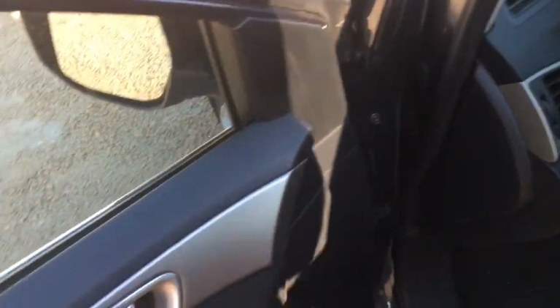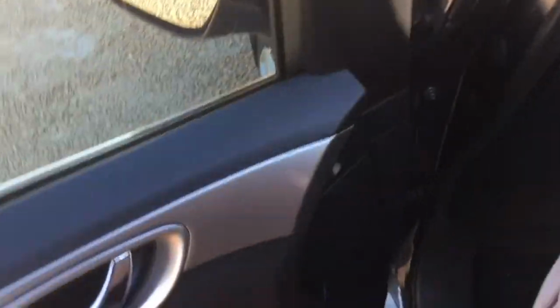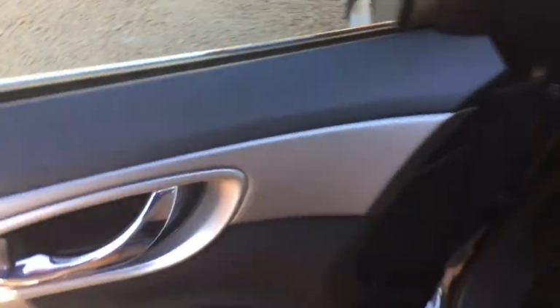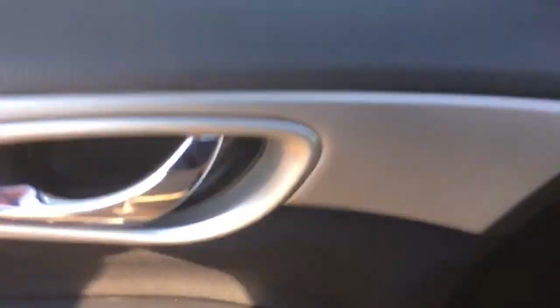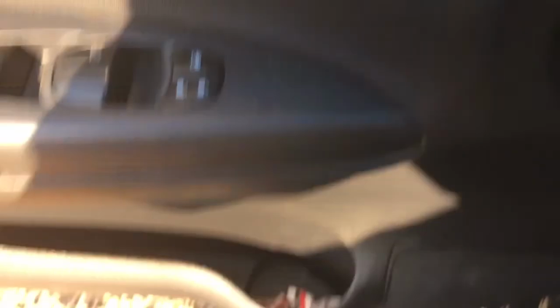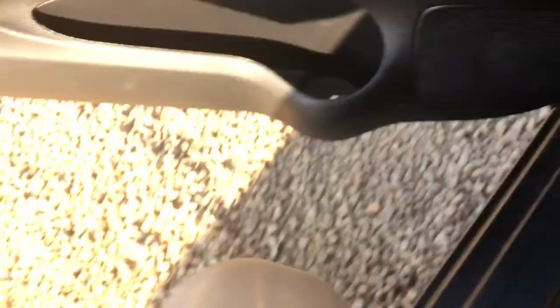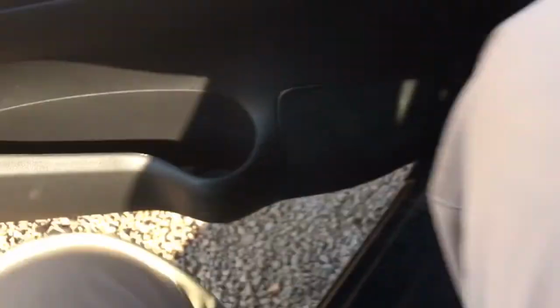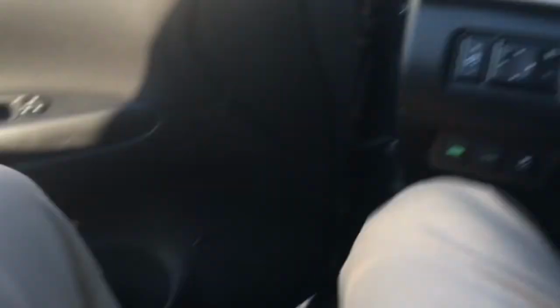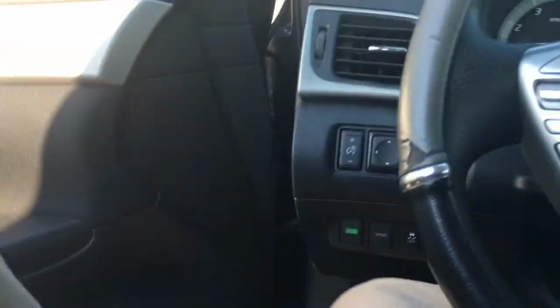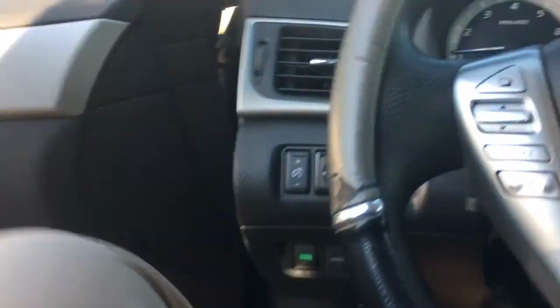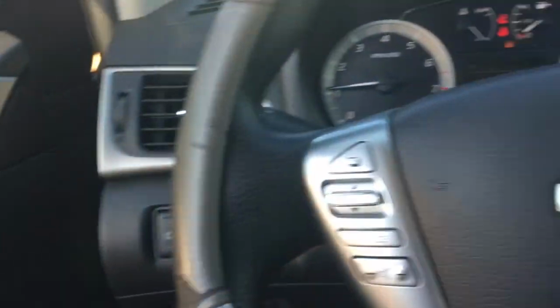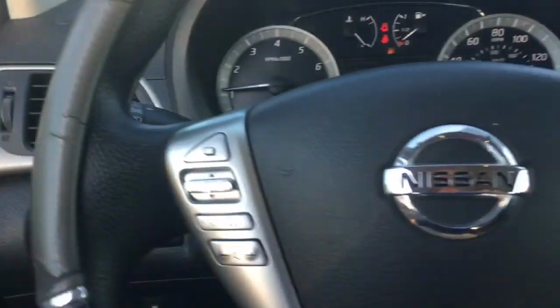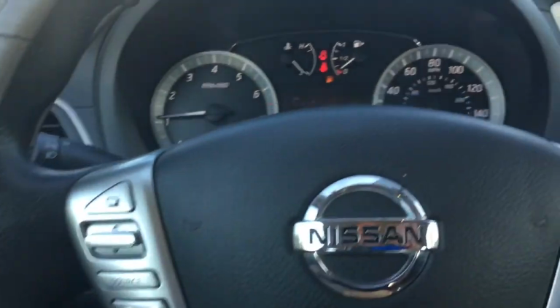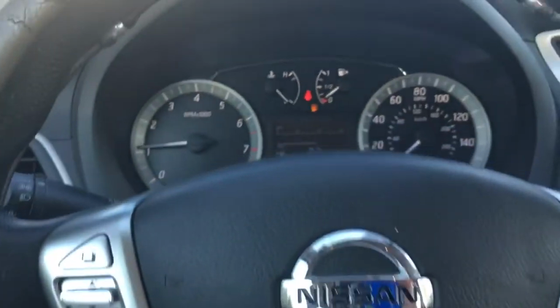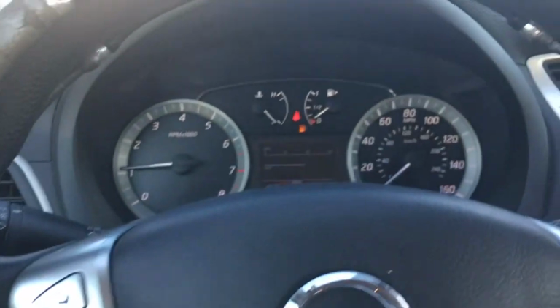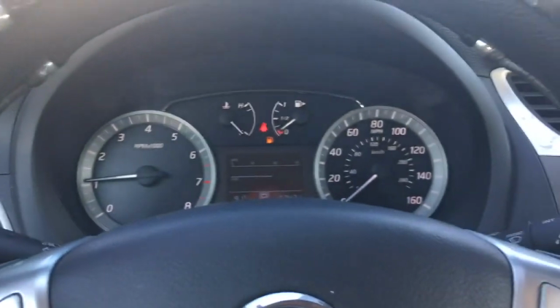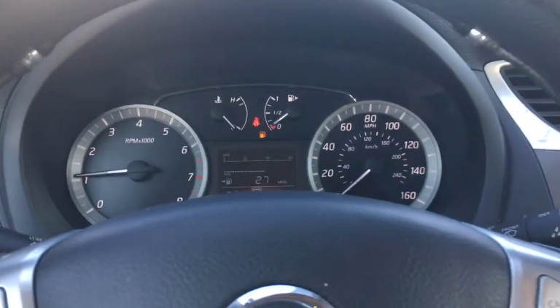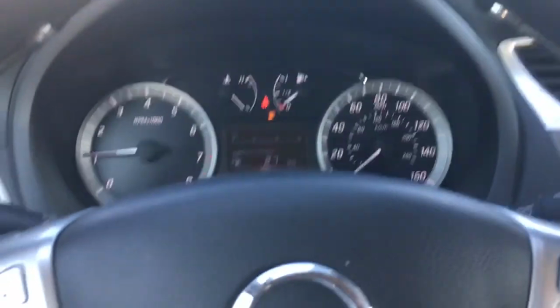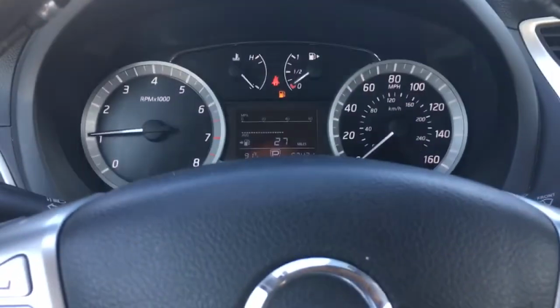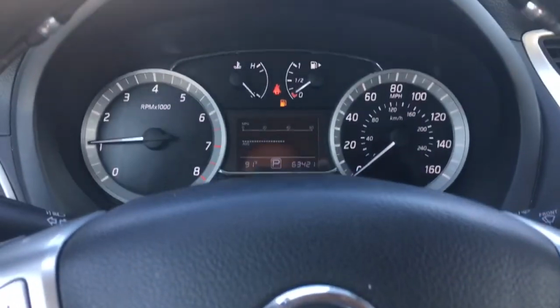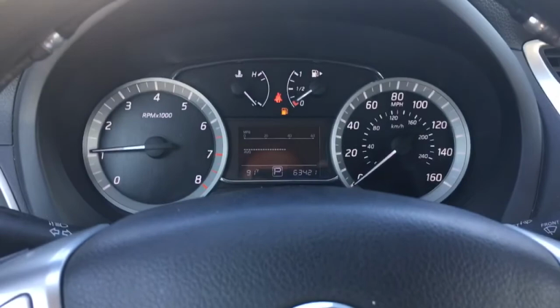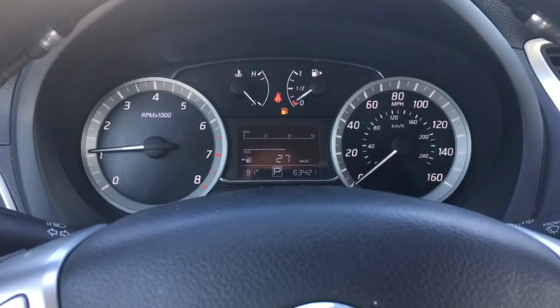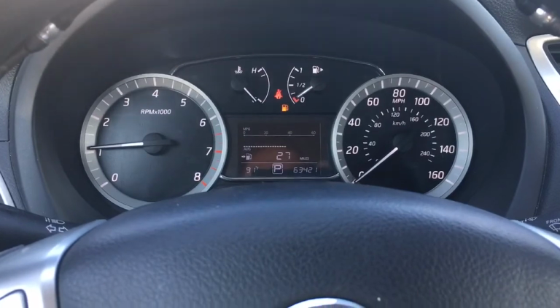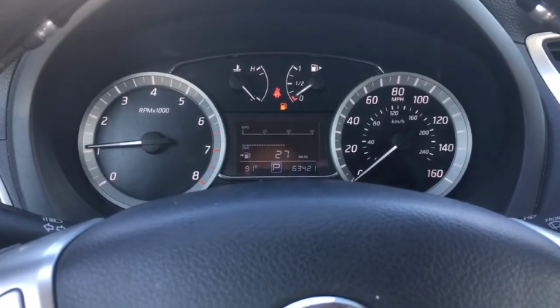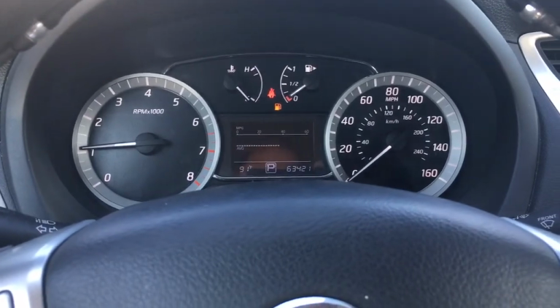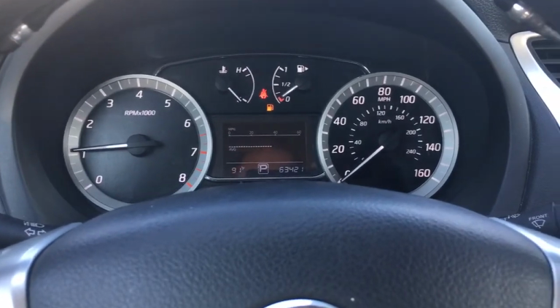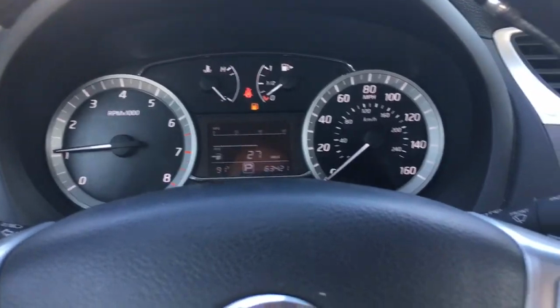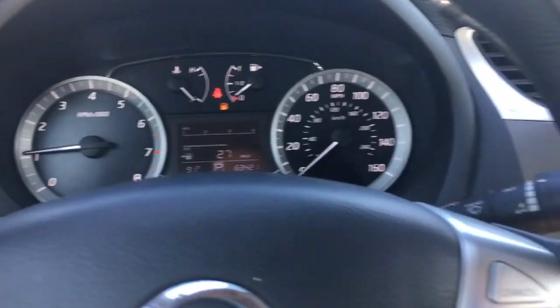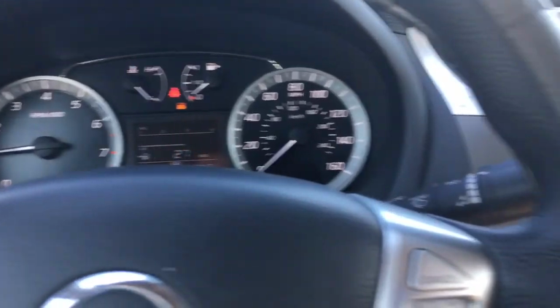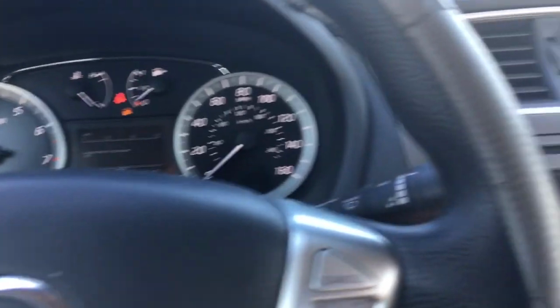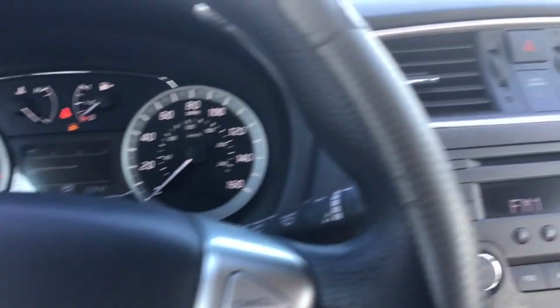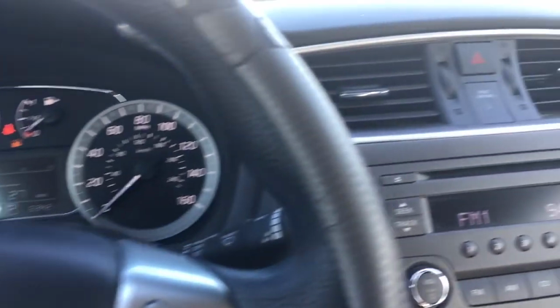Like I said, it's a little dirty, nothing too bad though. Just over 63,000 miles.